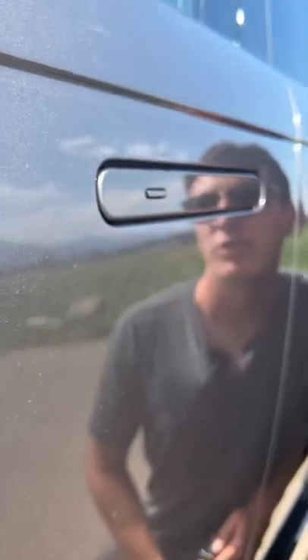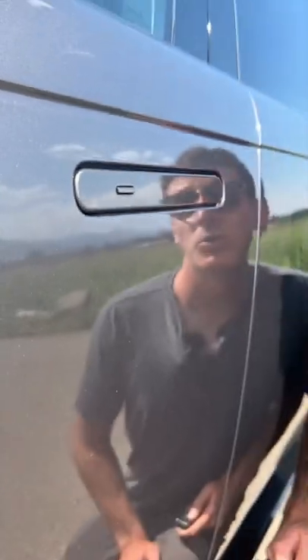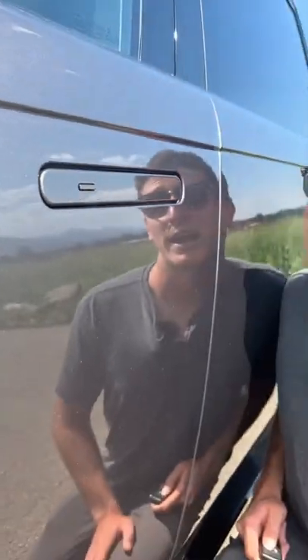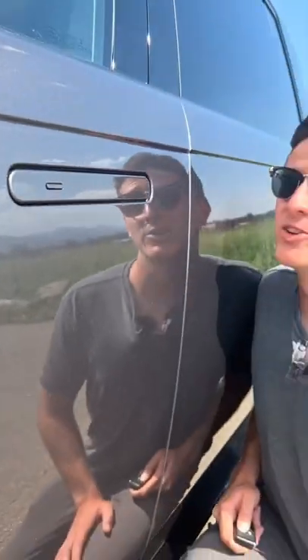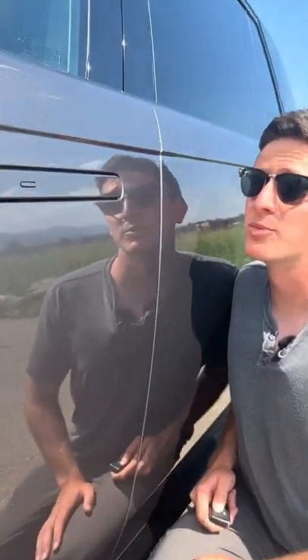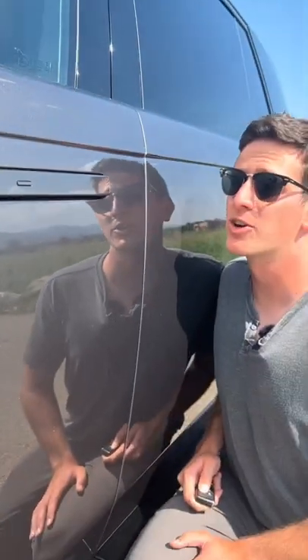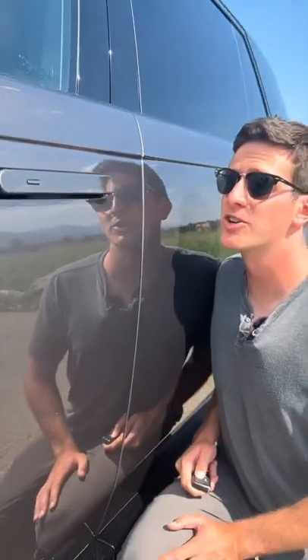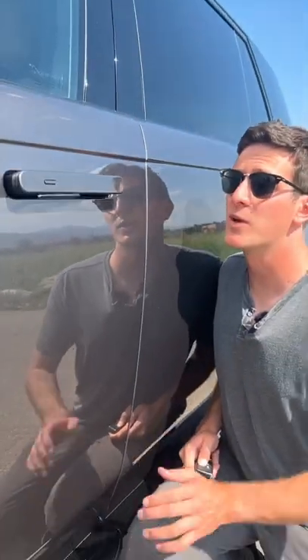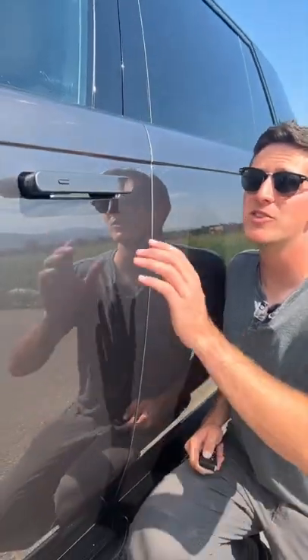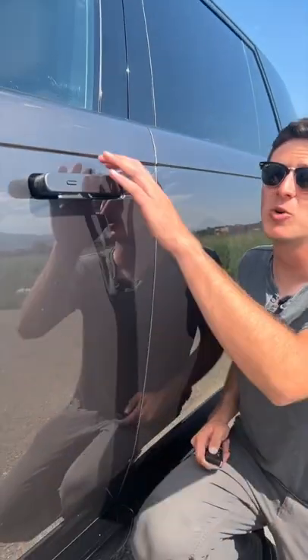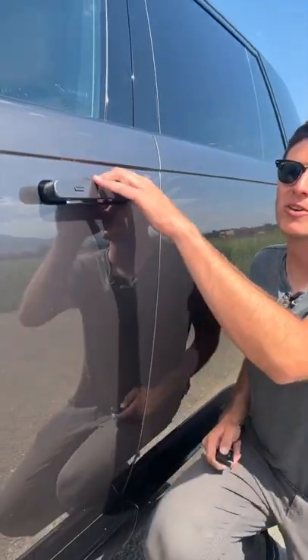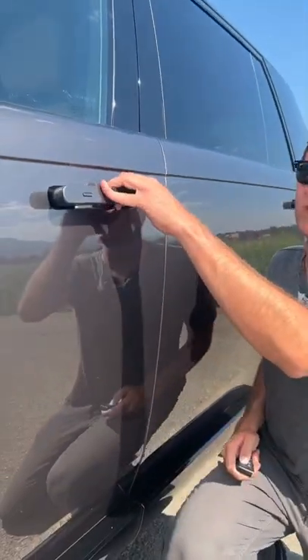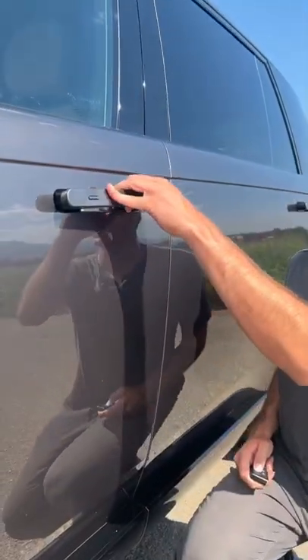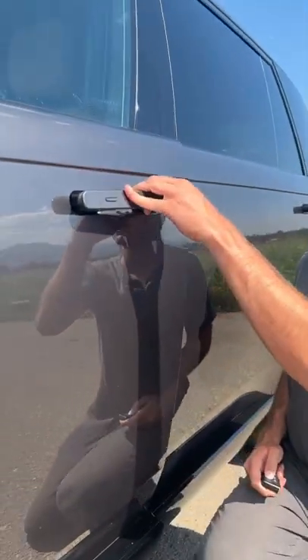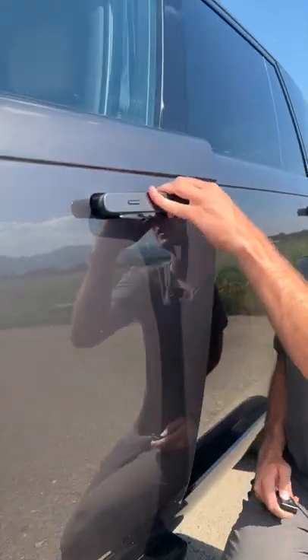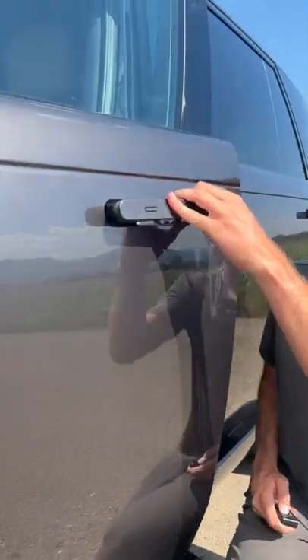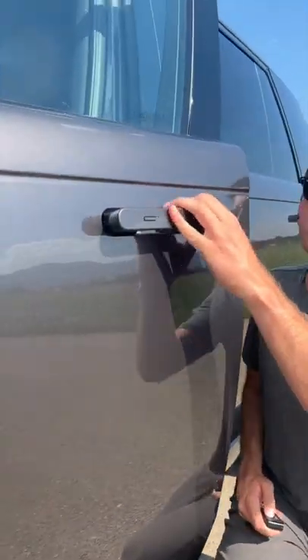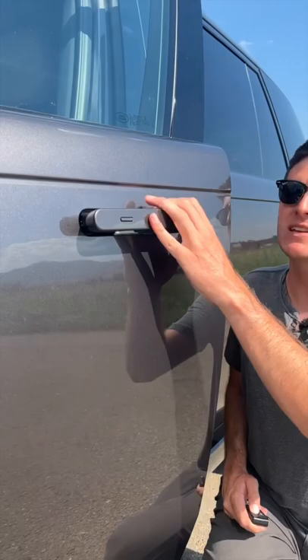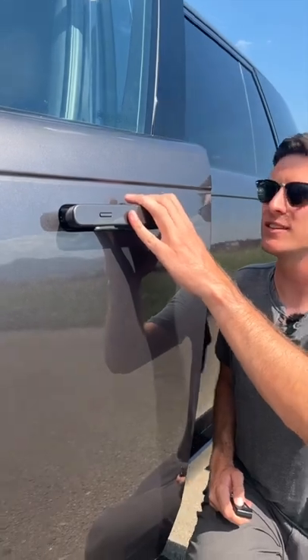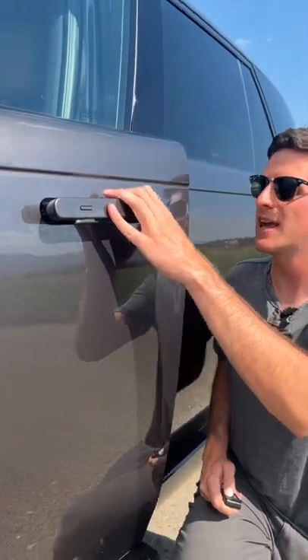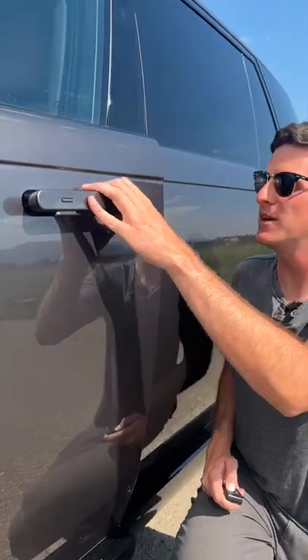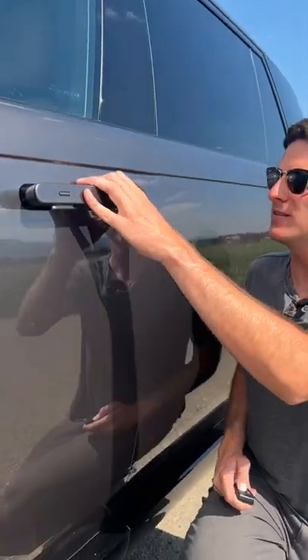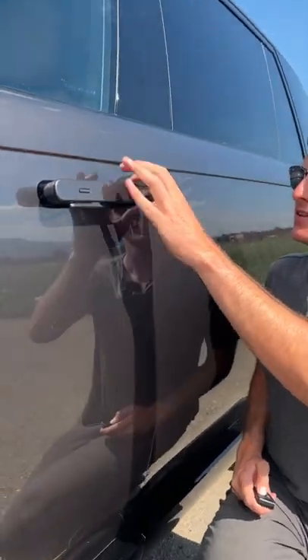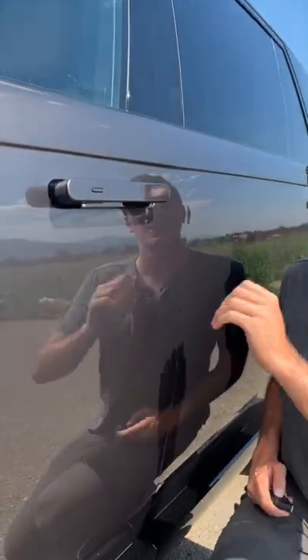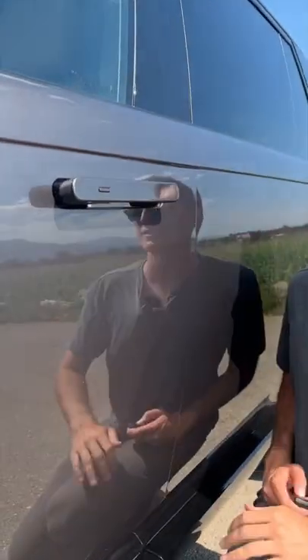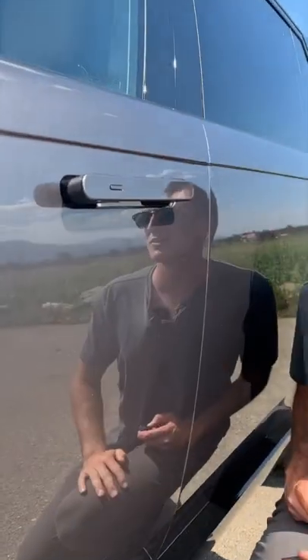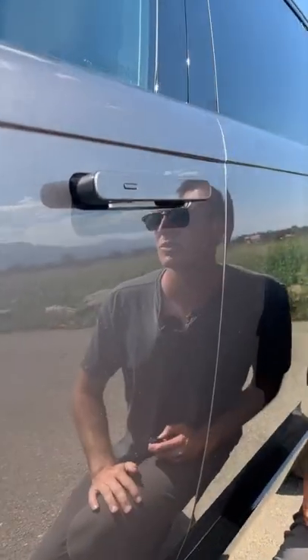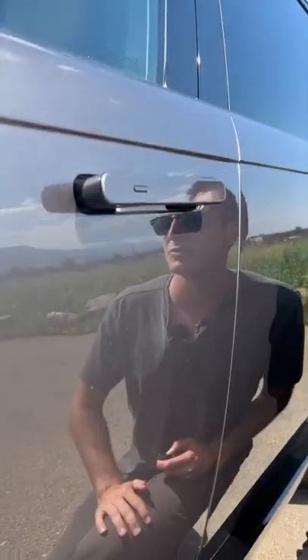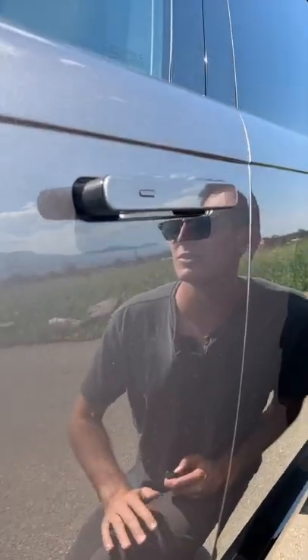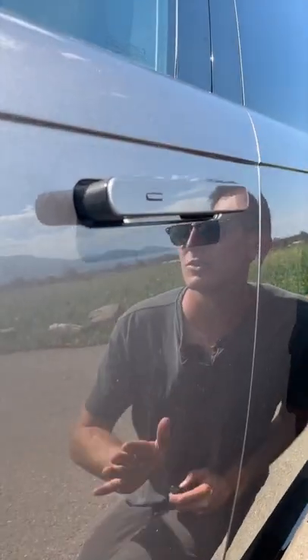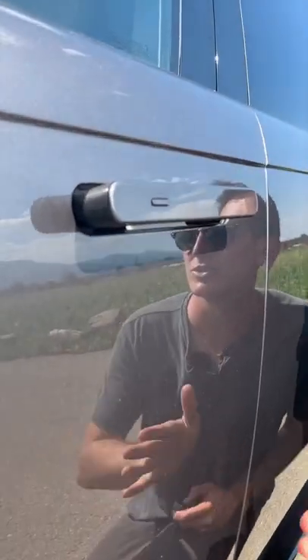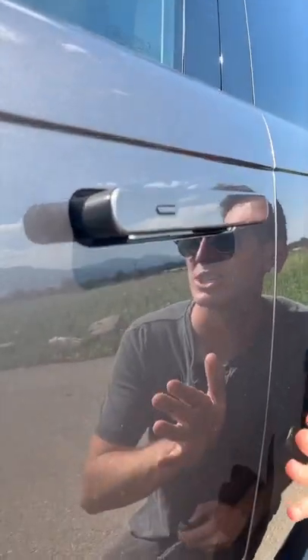The door handles emerge when the door is unlocked, and no need to slam it — it's got soft close and closes gently.